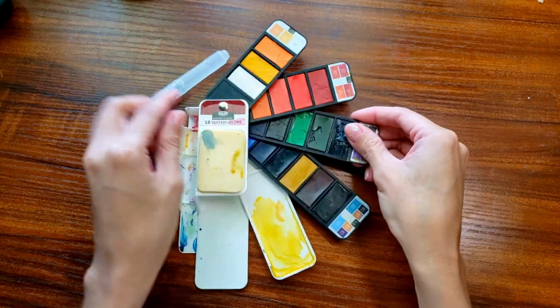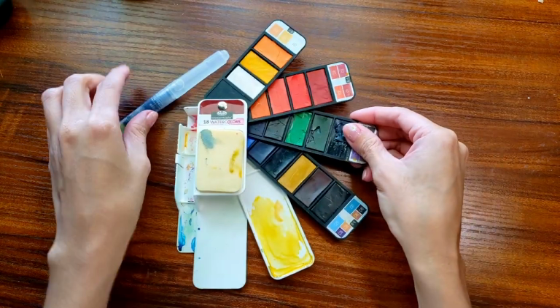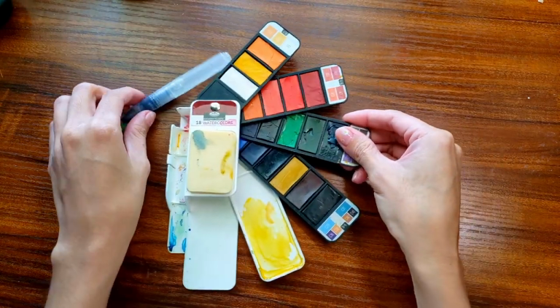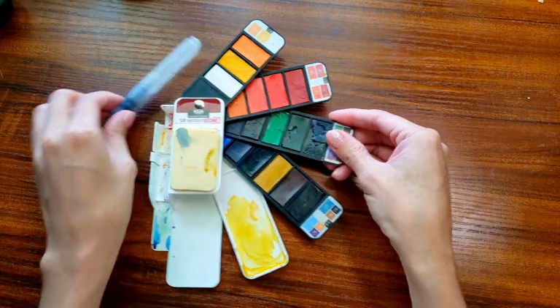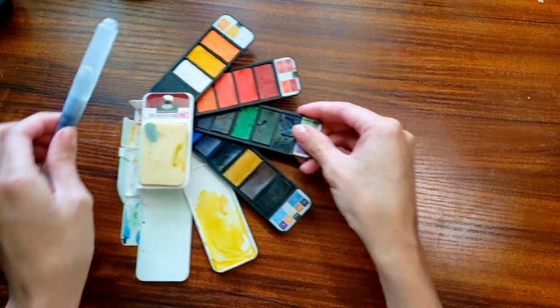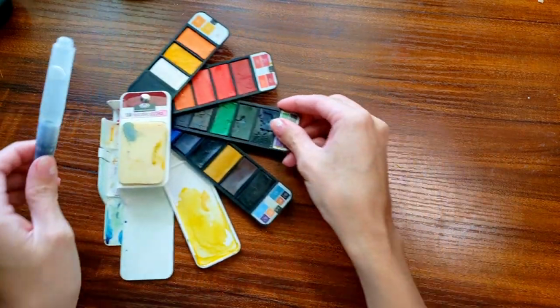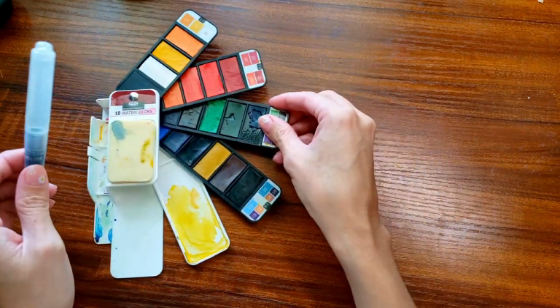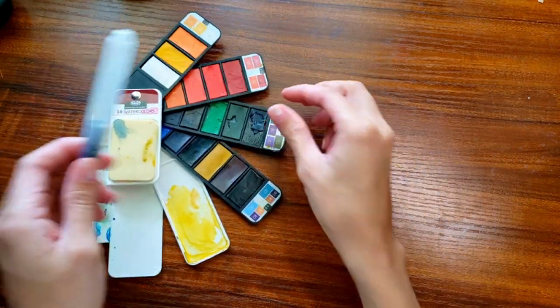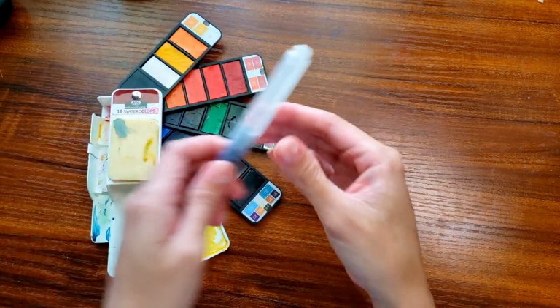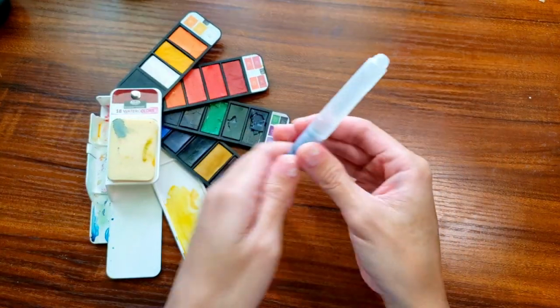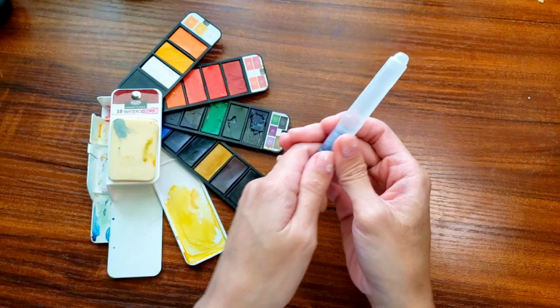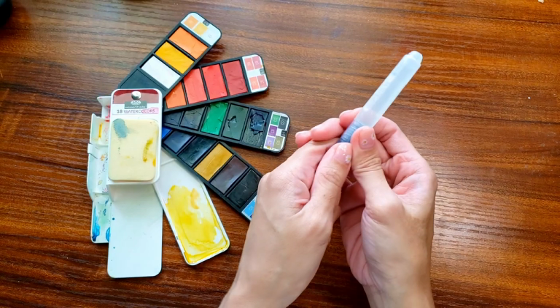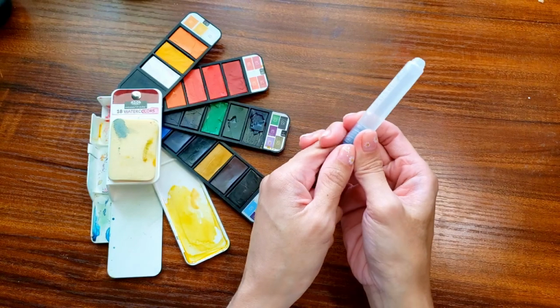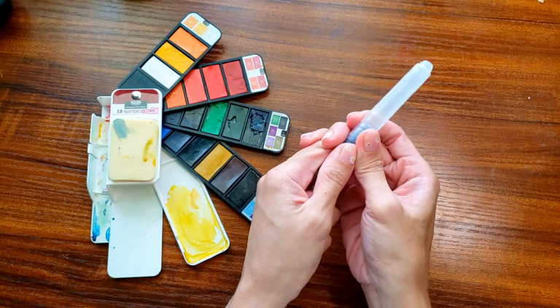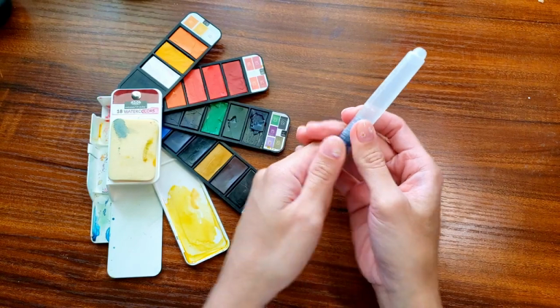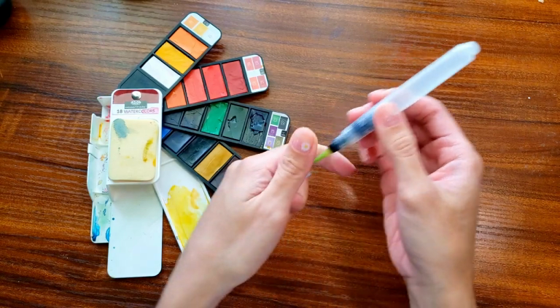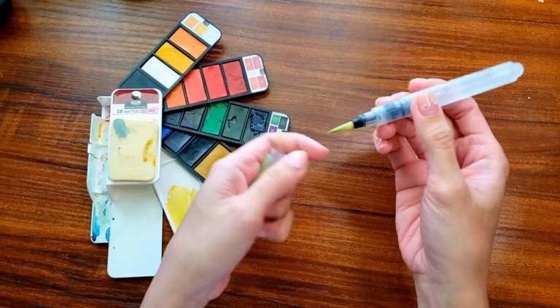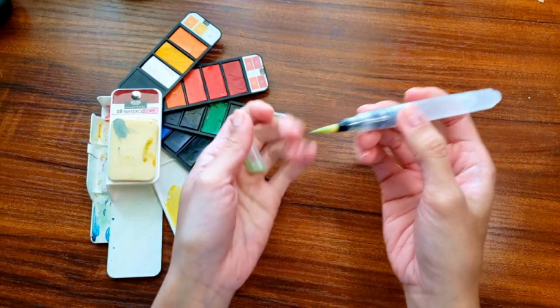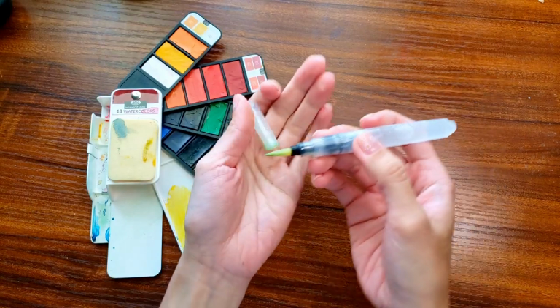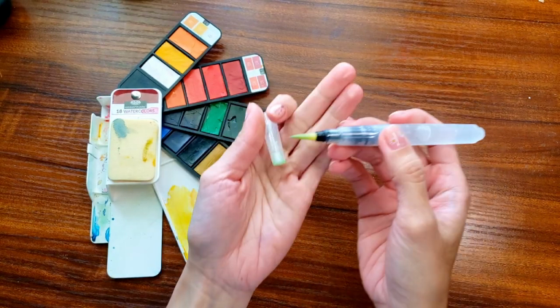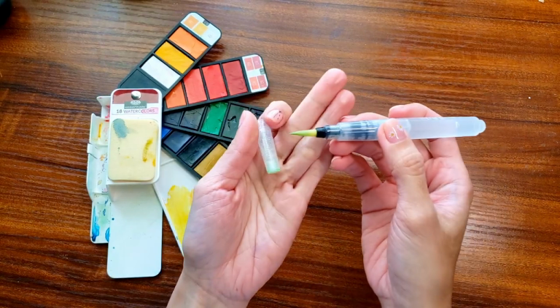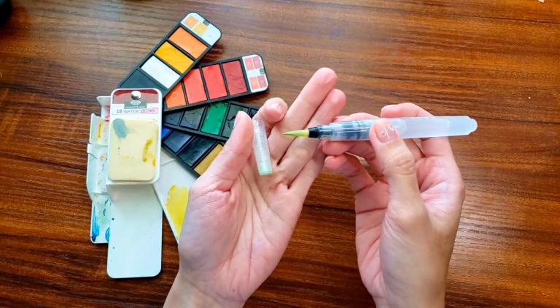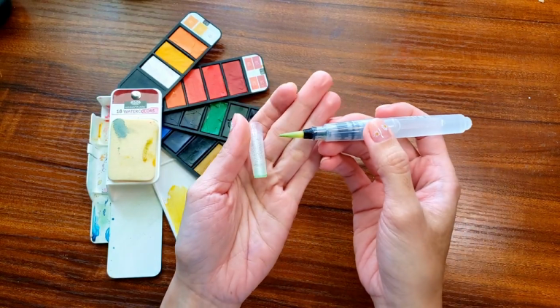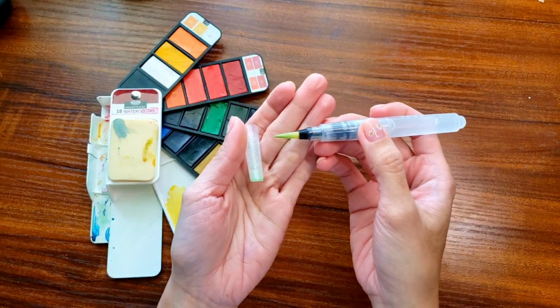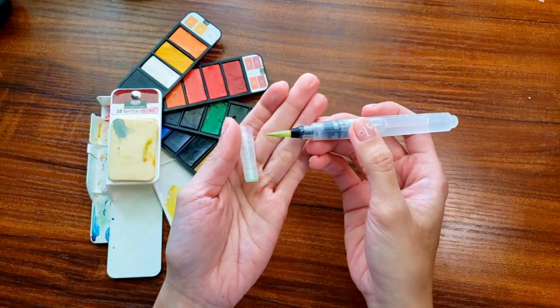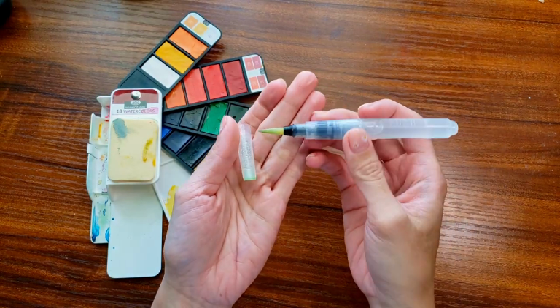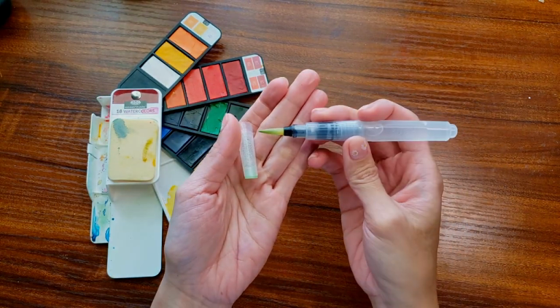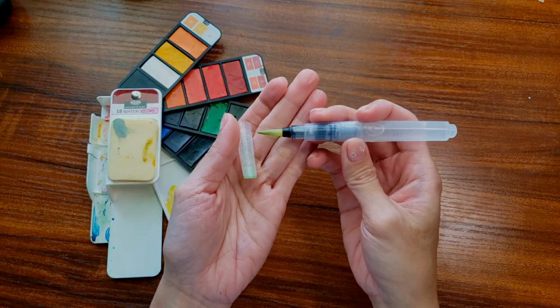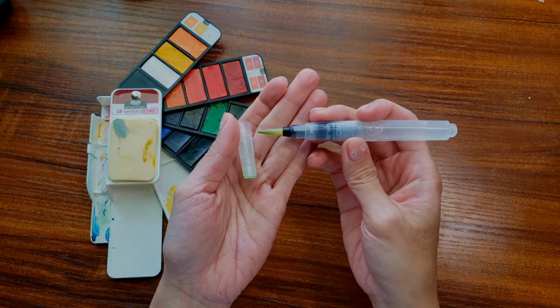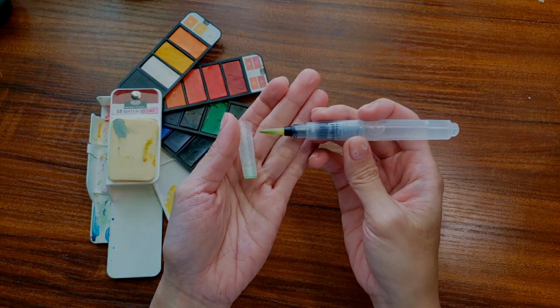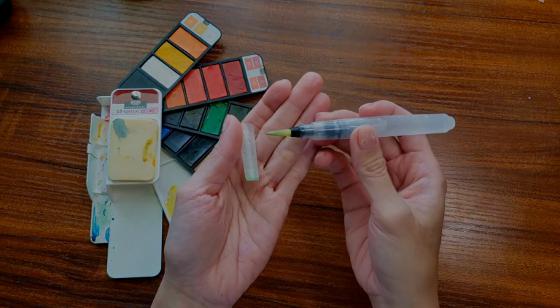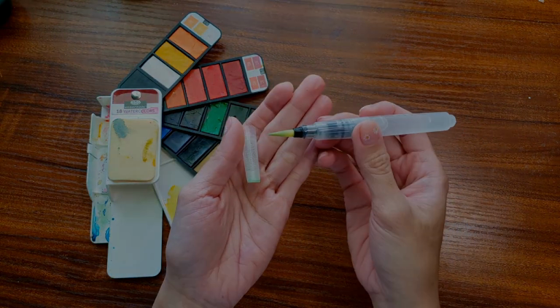This set has 18 colors, a water brush, a detachable sponge on top, and a mixing space. It's a neat-looking palette. In theory you should have almost everything you need to get started painting with this set.